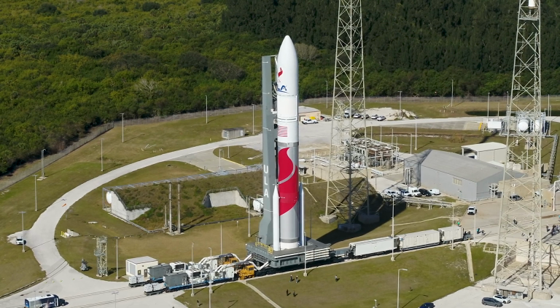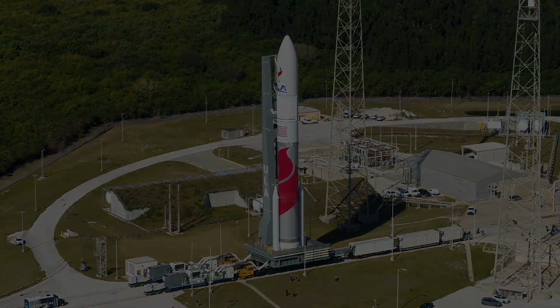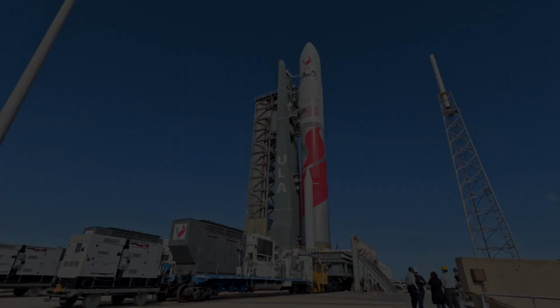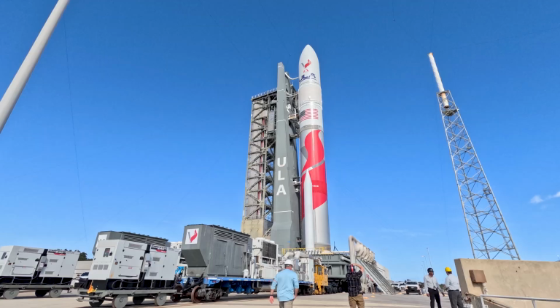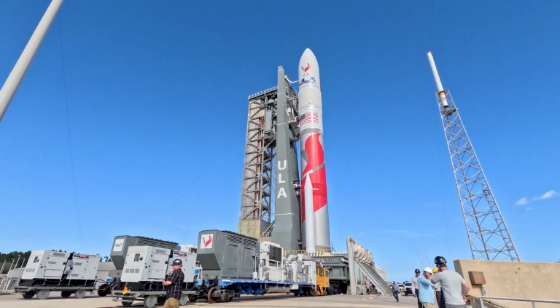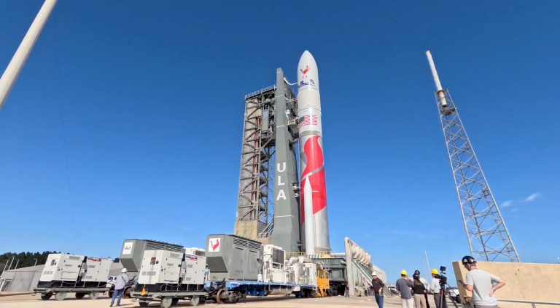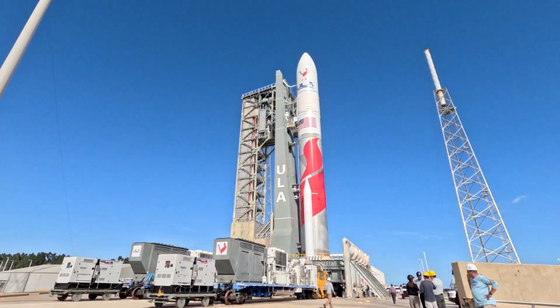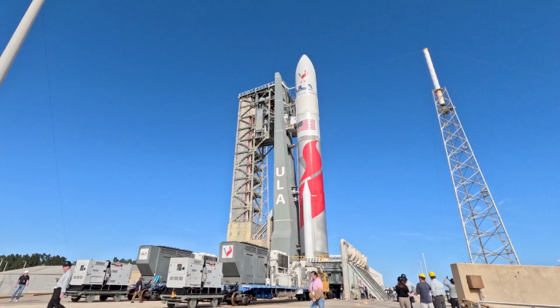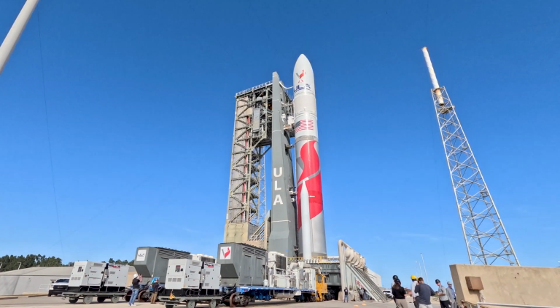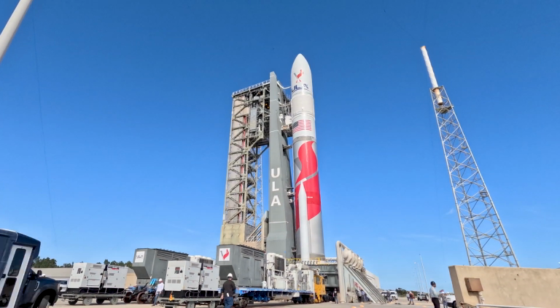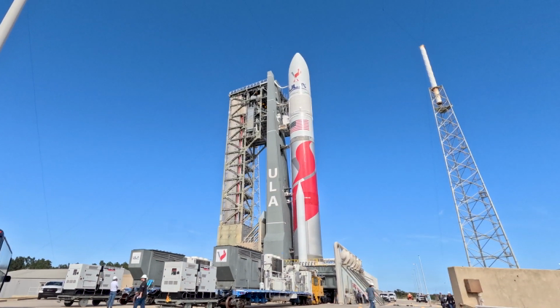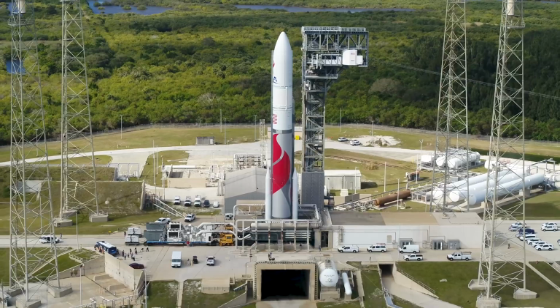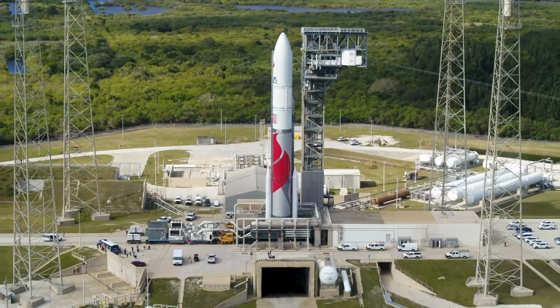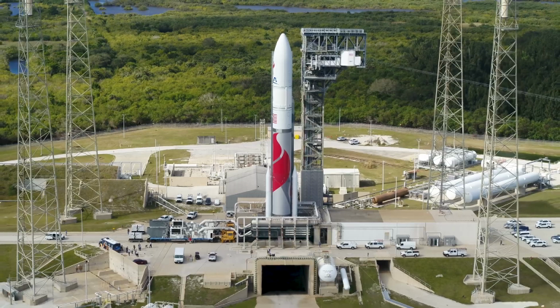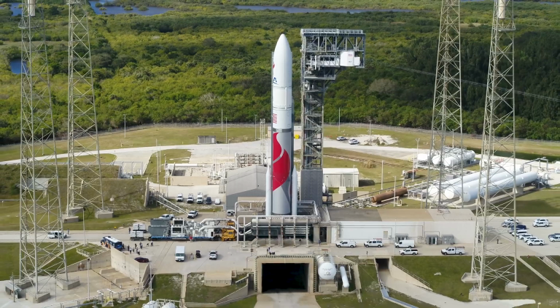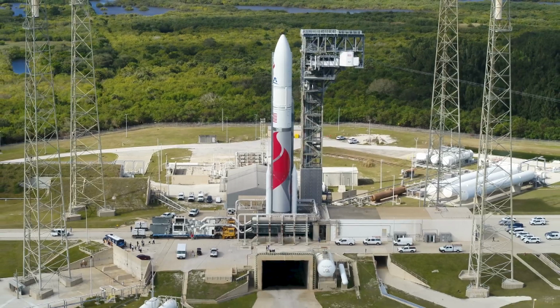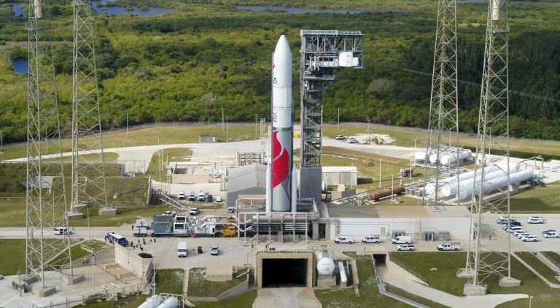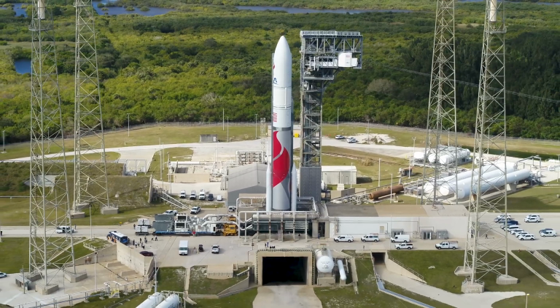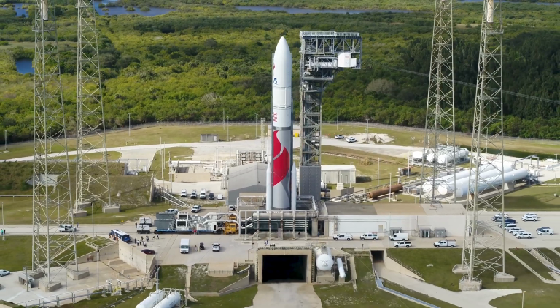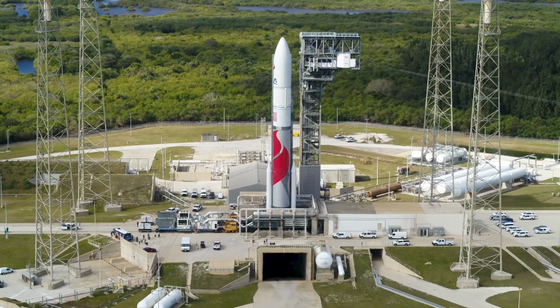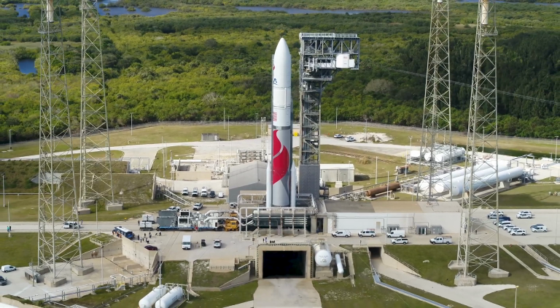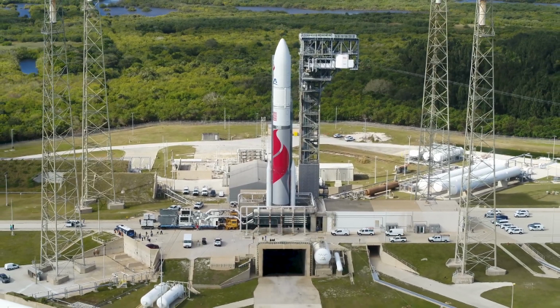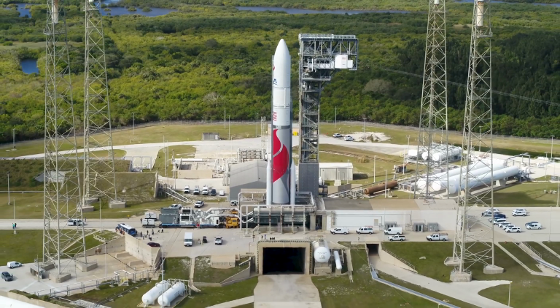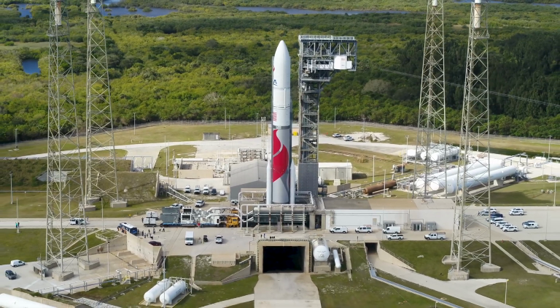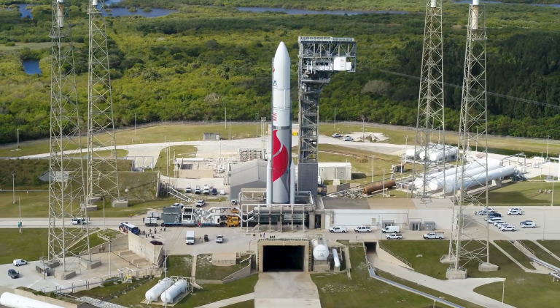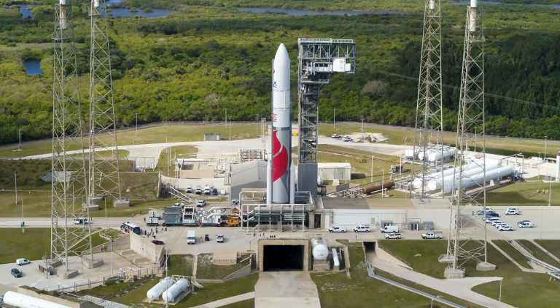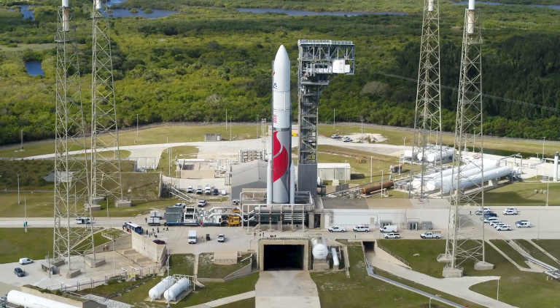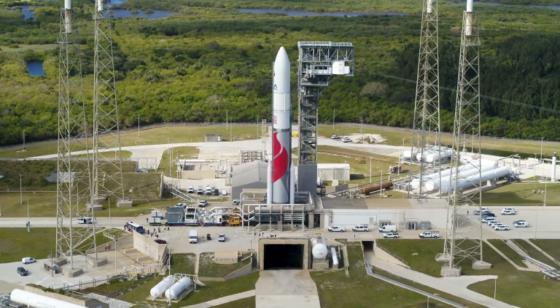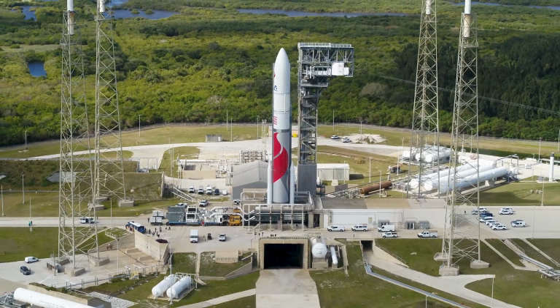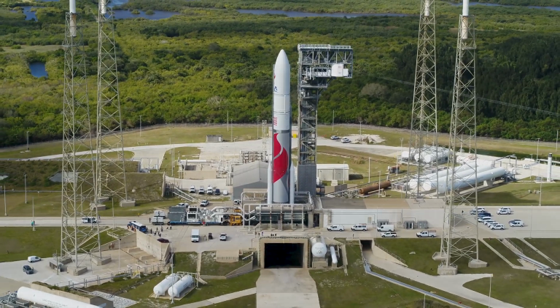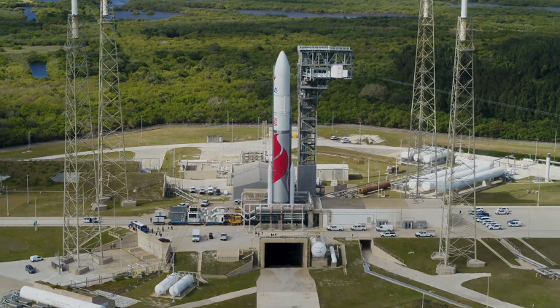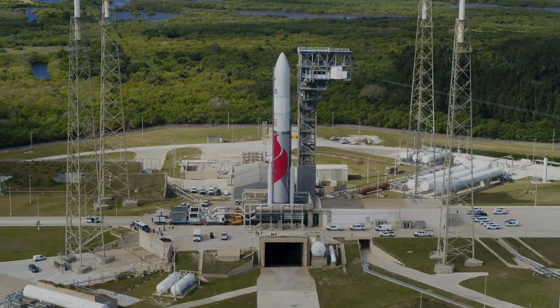With the rocket on the pad, the launch team transitions to fueling and other final preparations.